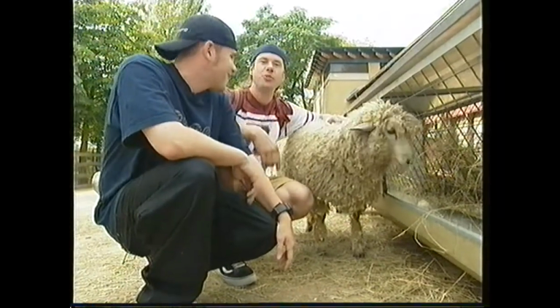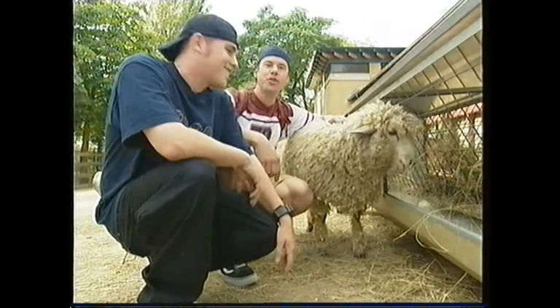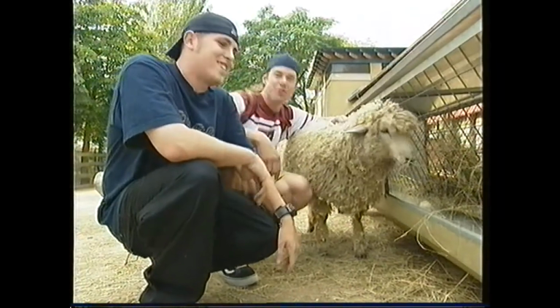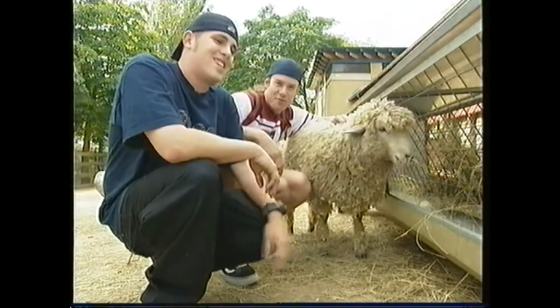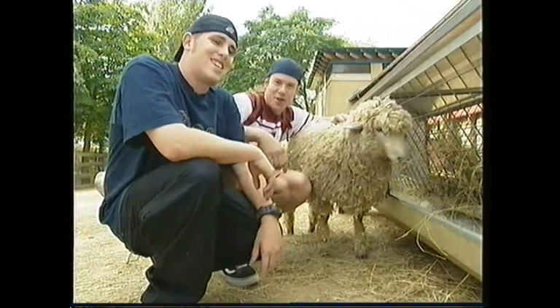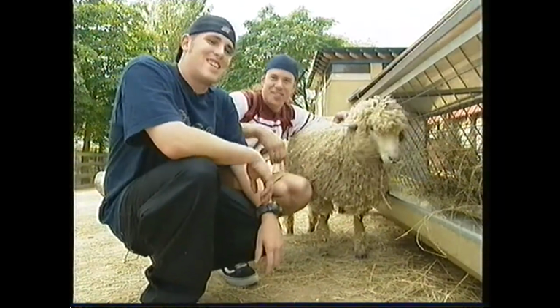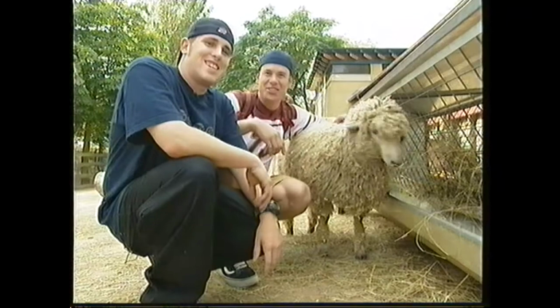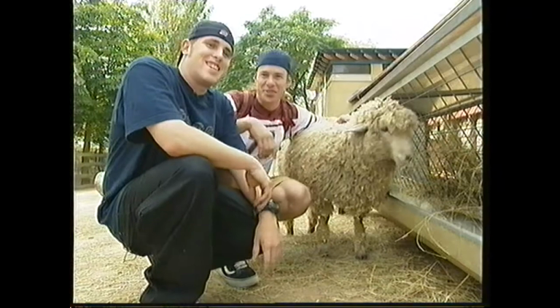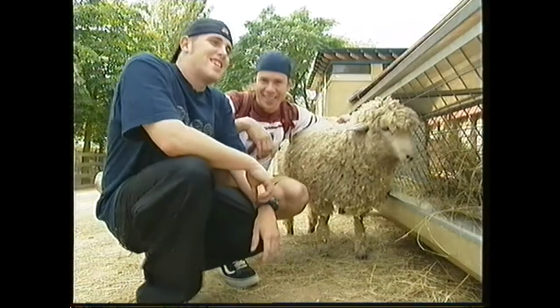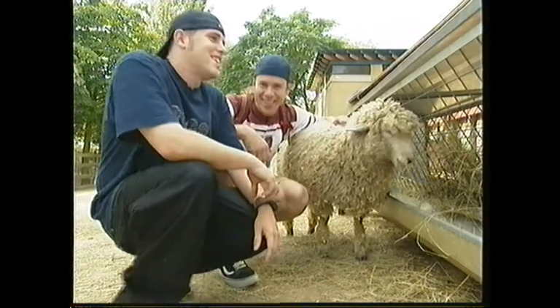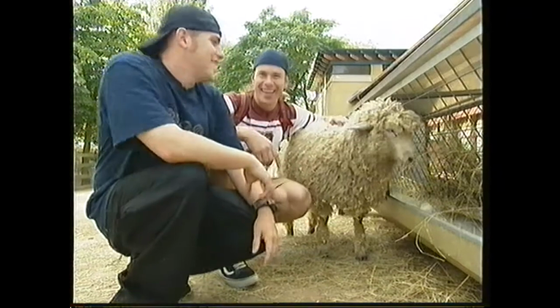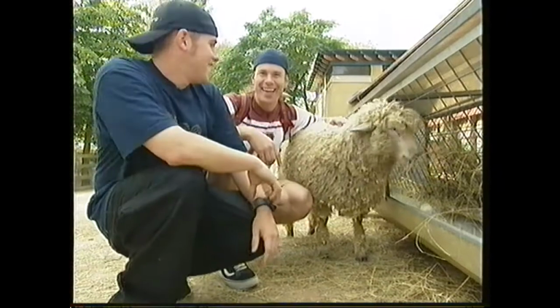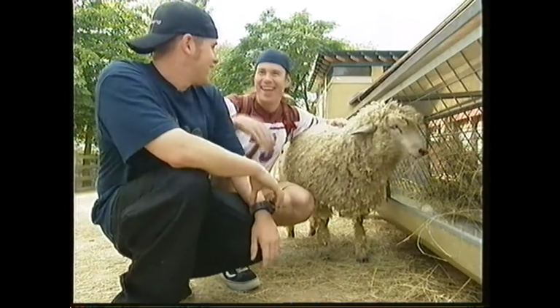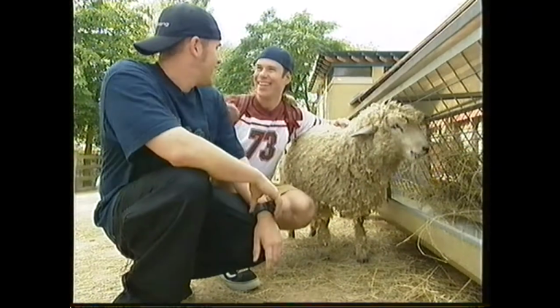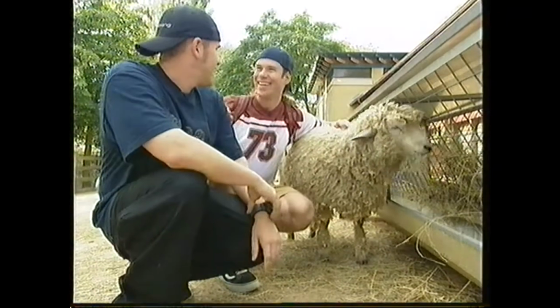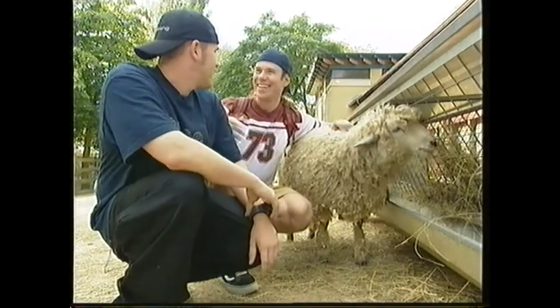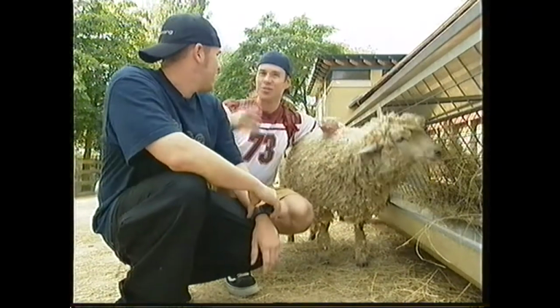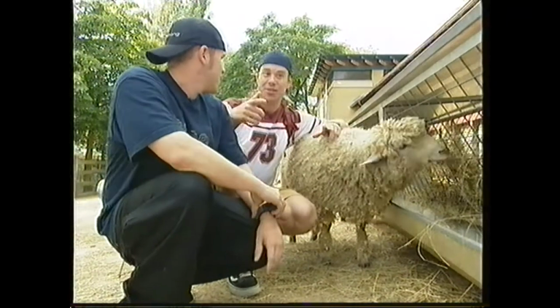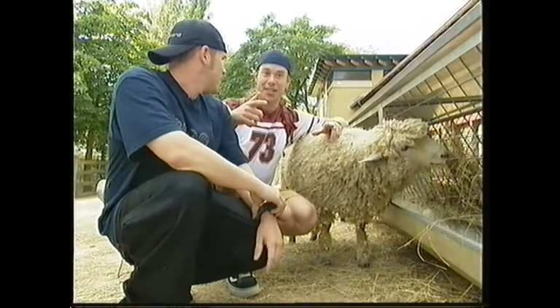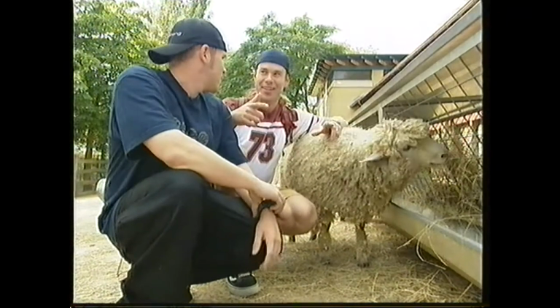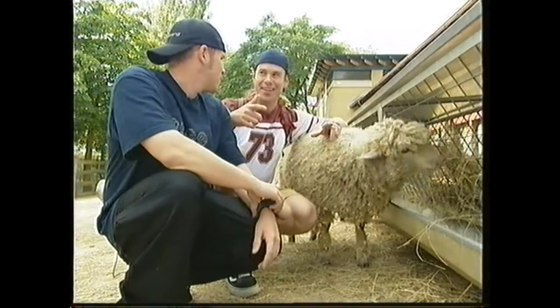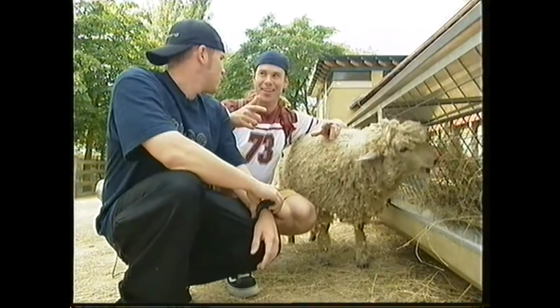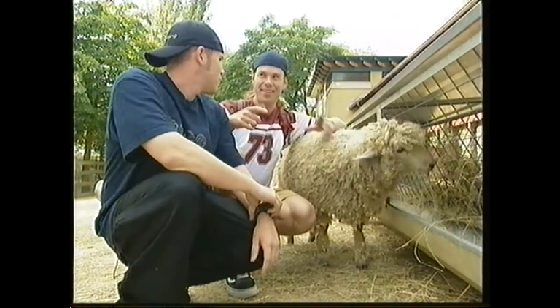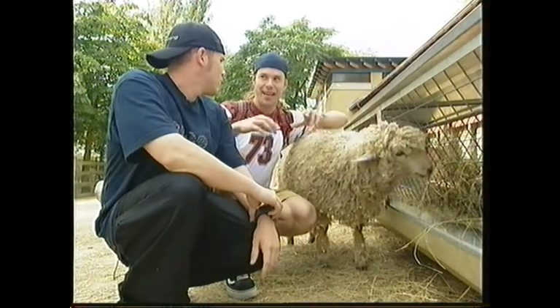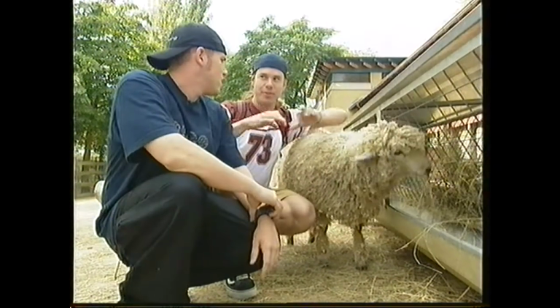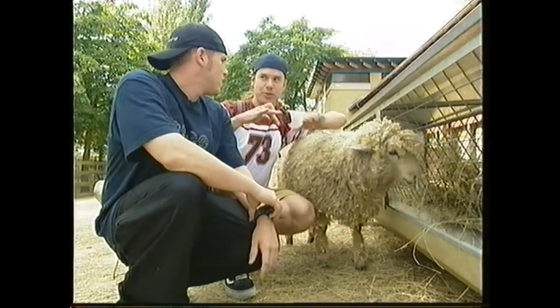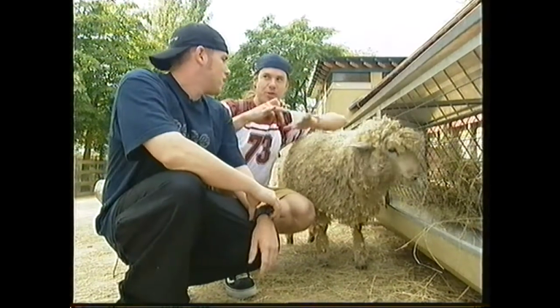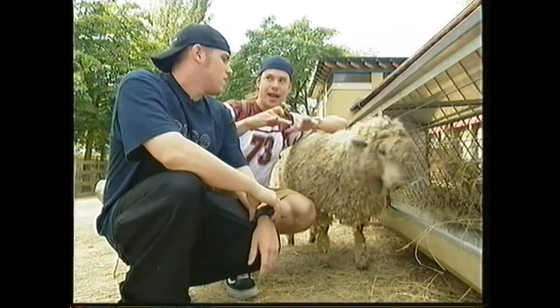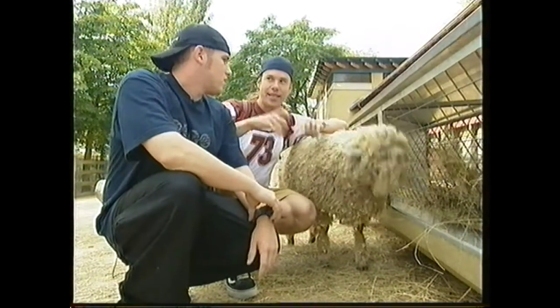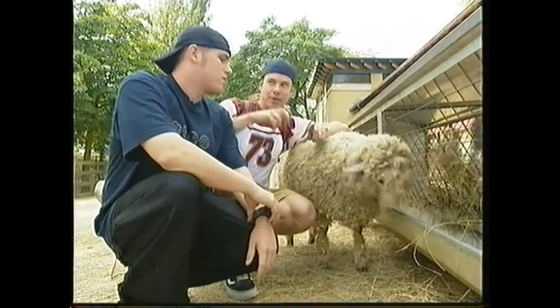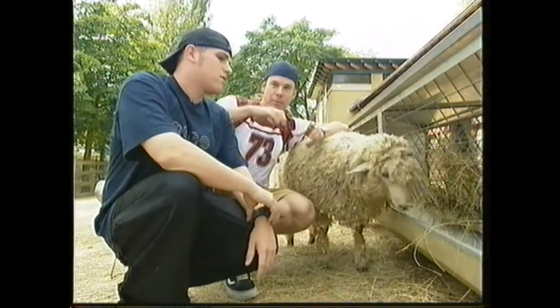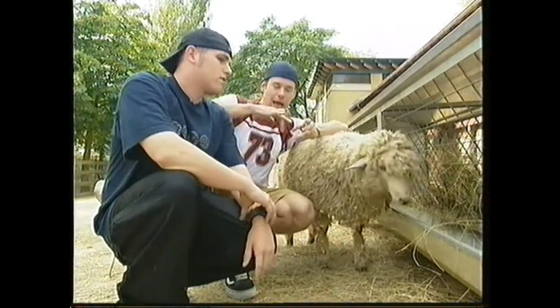Hey, switching from bird to street. Hey, you like that, like, switching? Like, switch riding, like, going backwards.